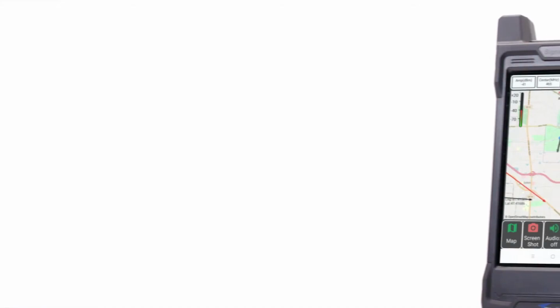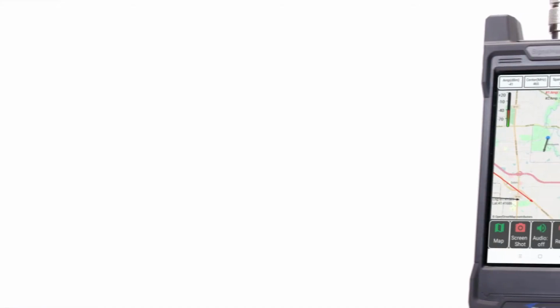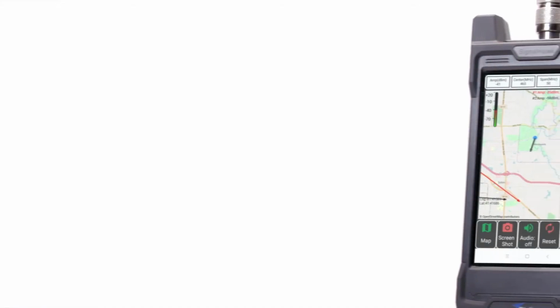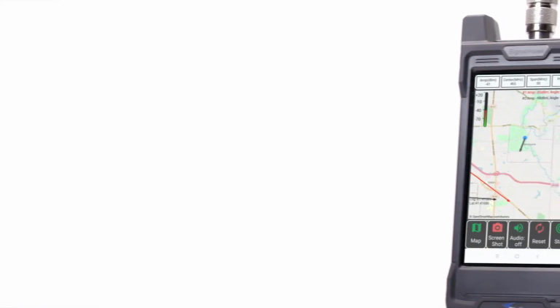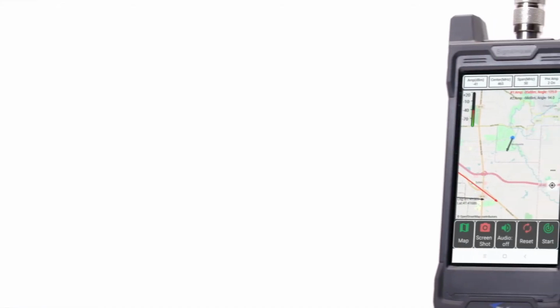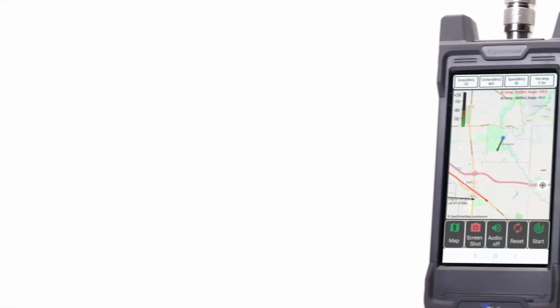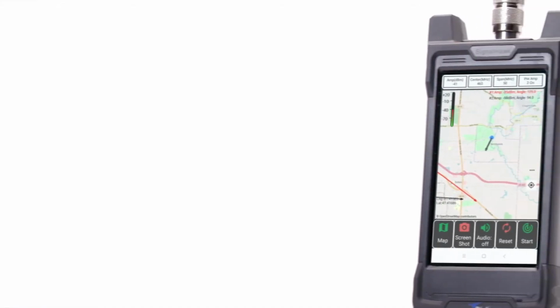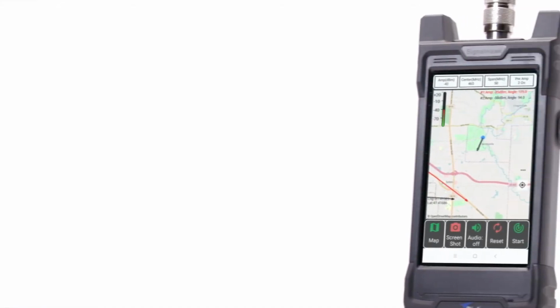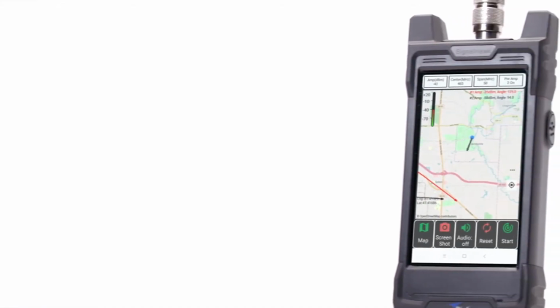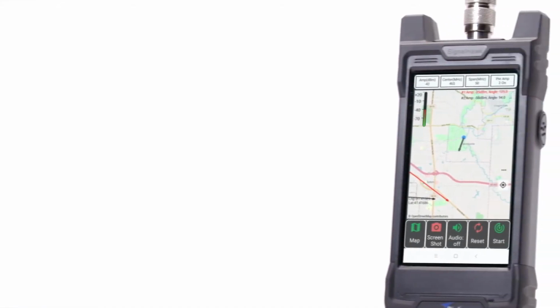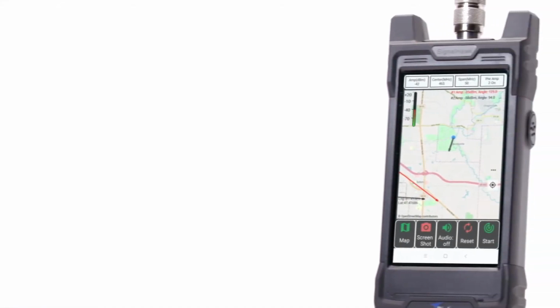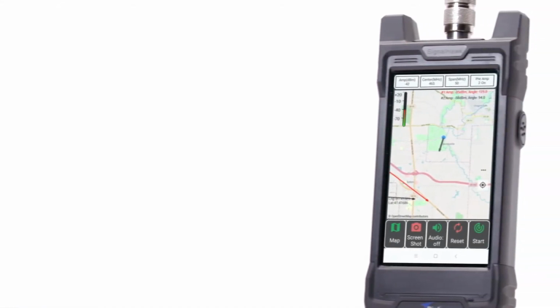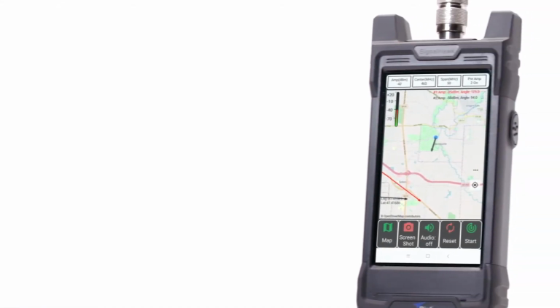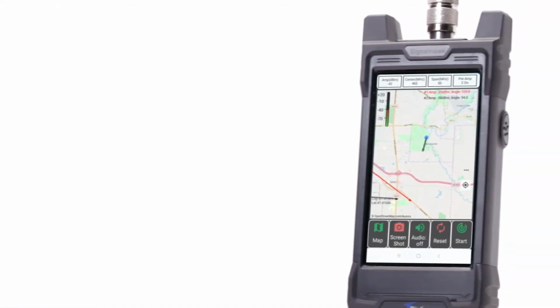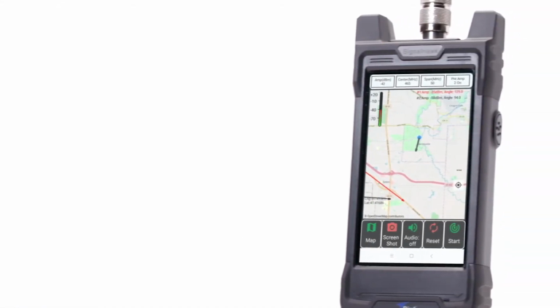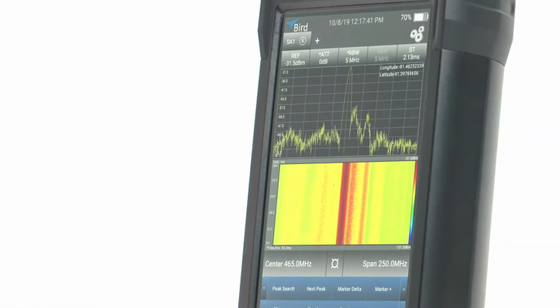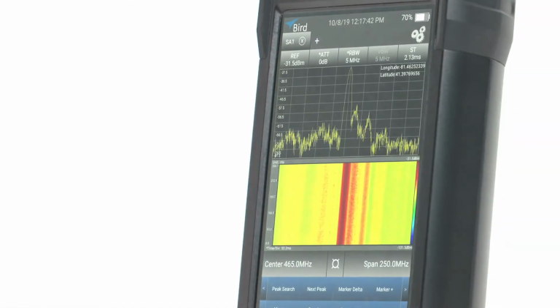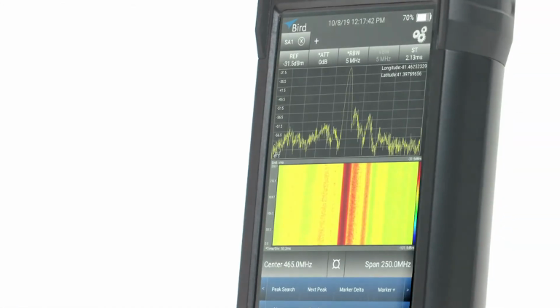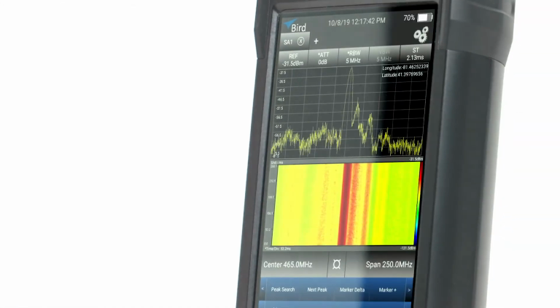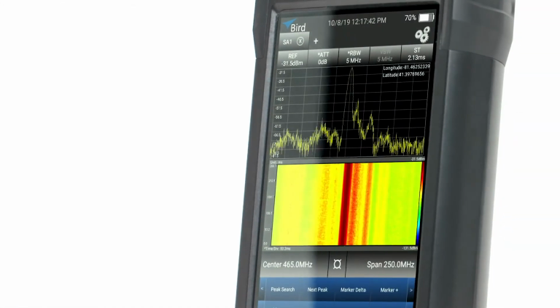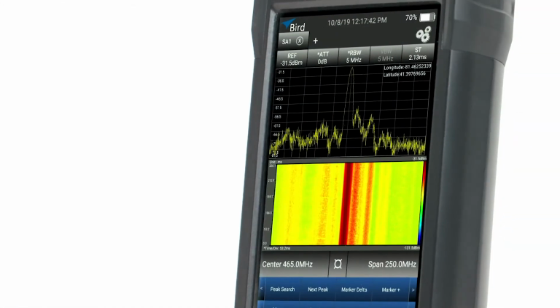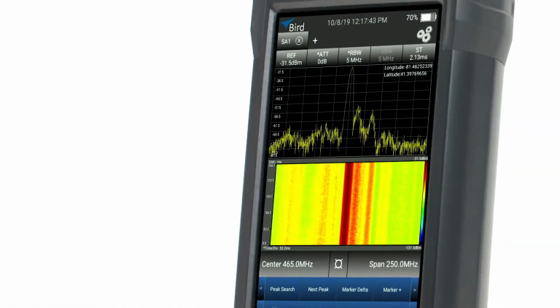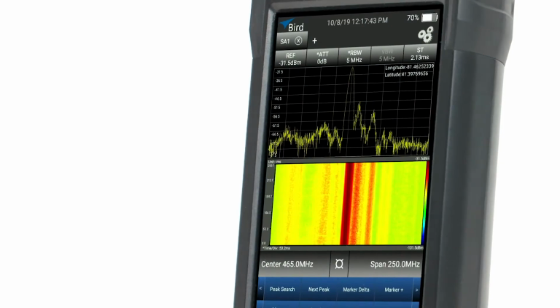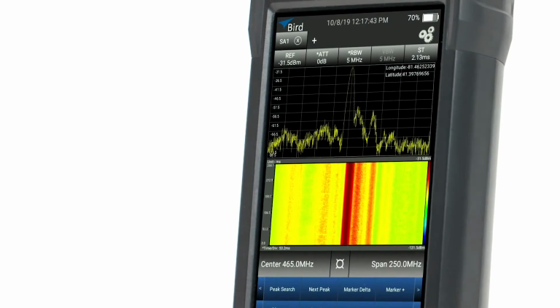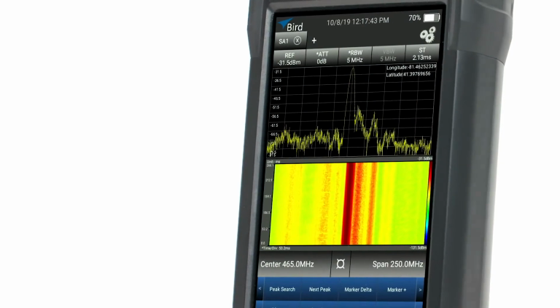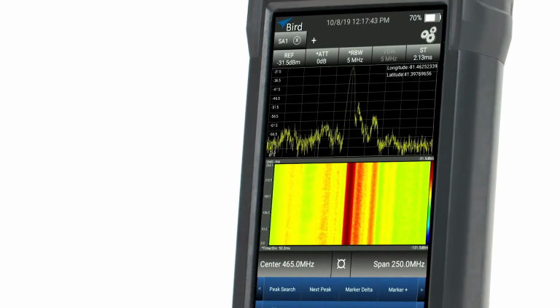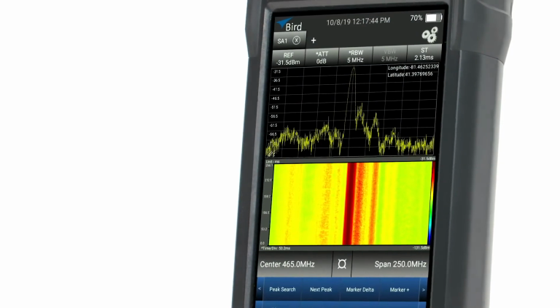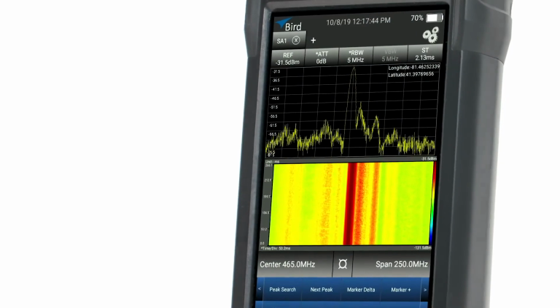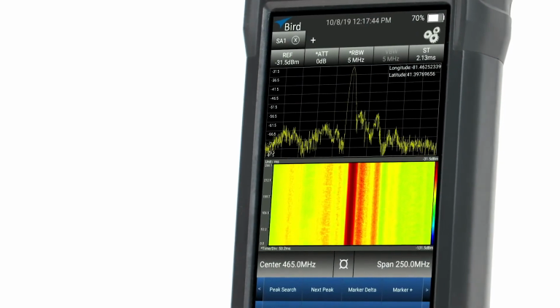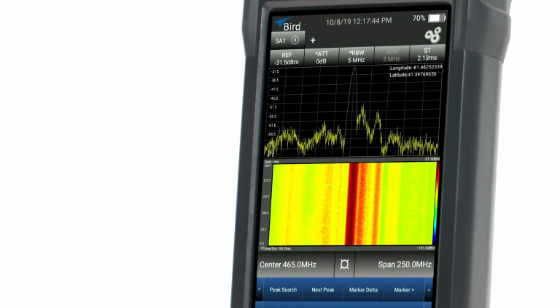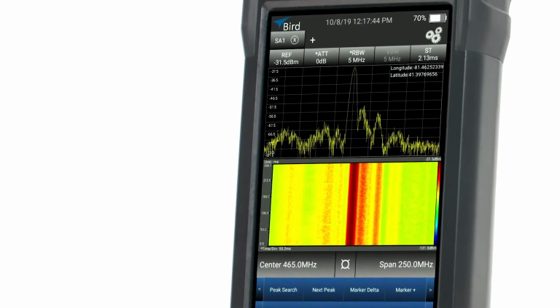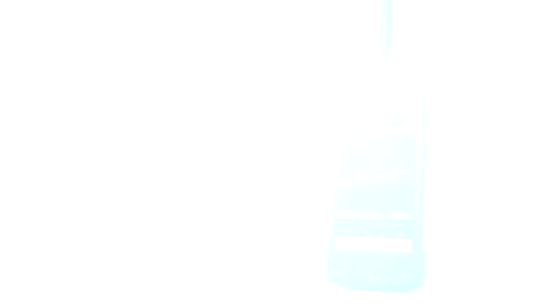Visit birdrf.com to learn more about the SignalHawk handheld RF spectrum analyzer.